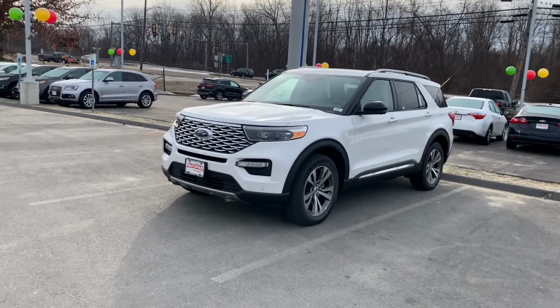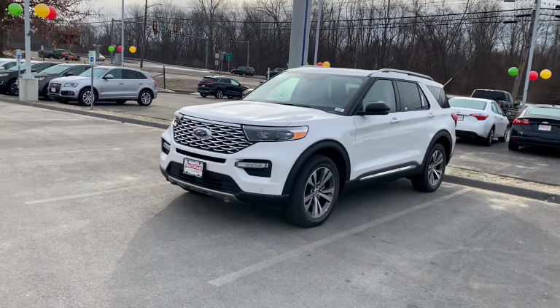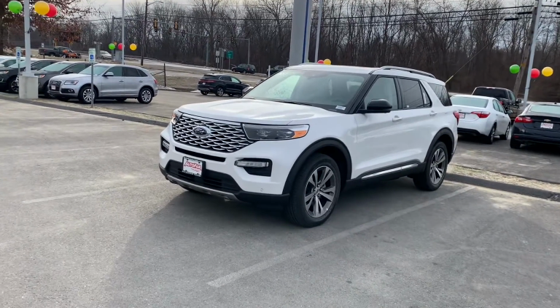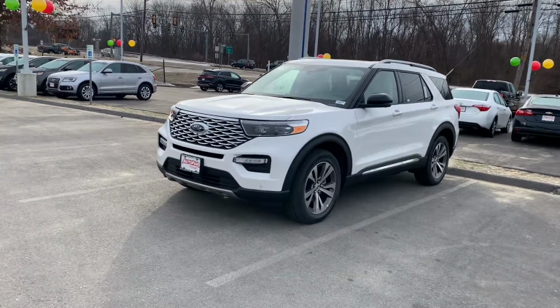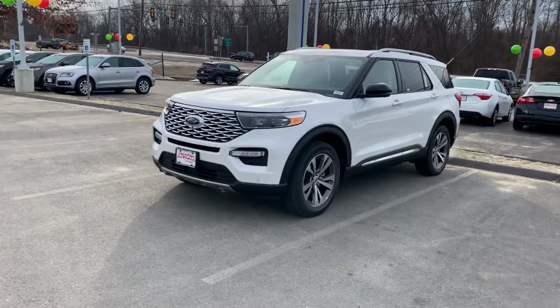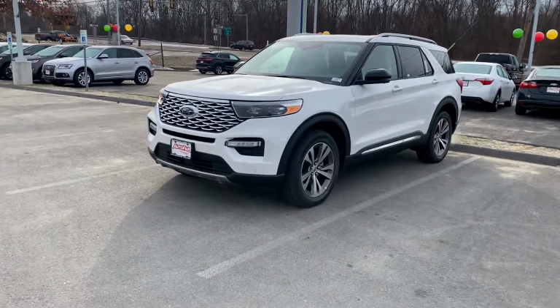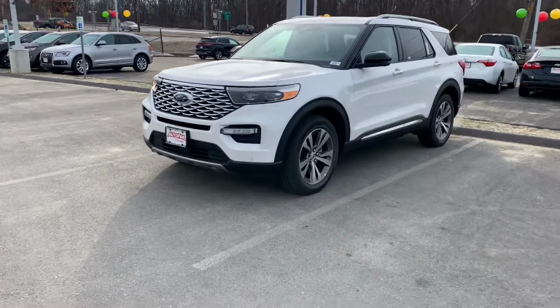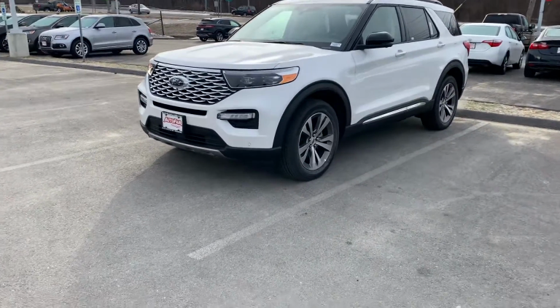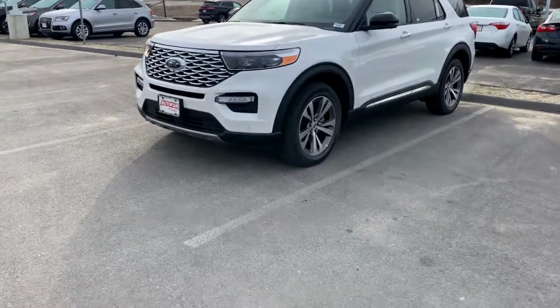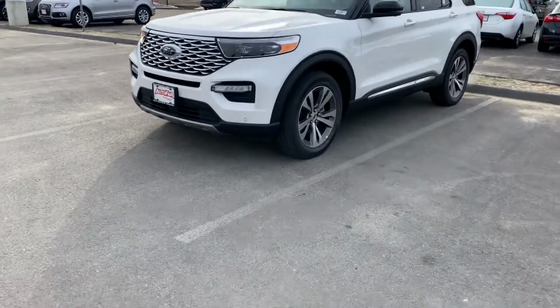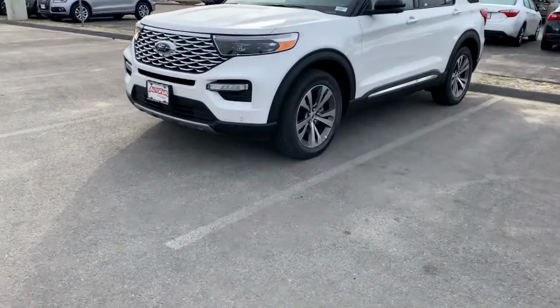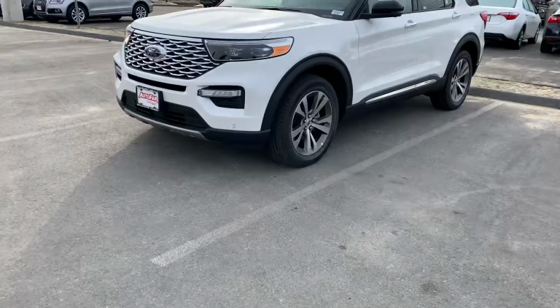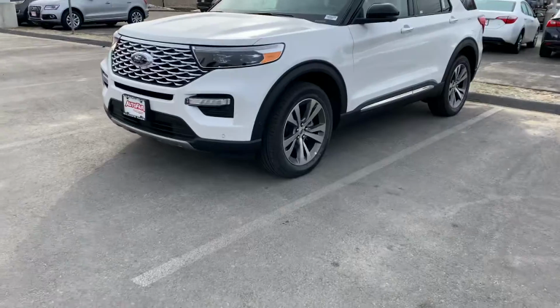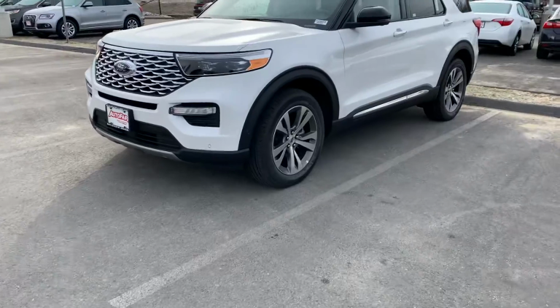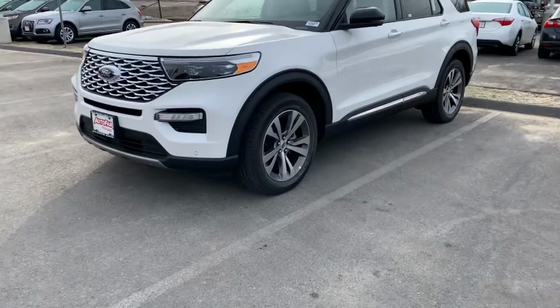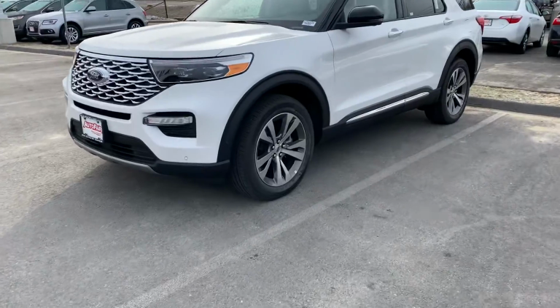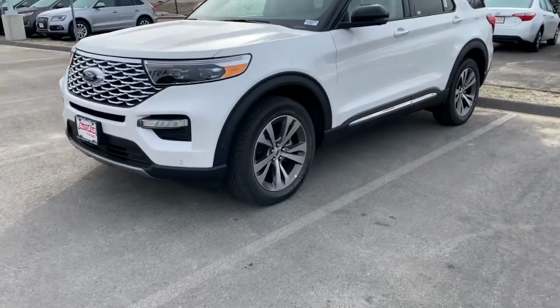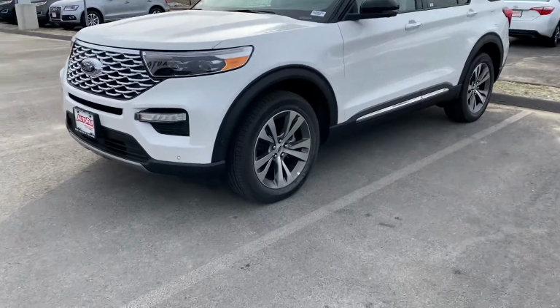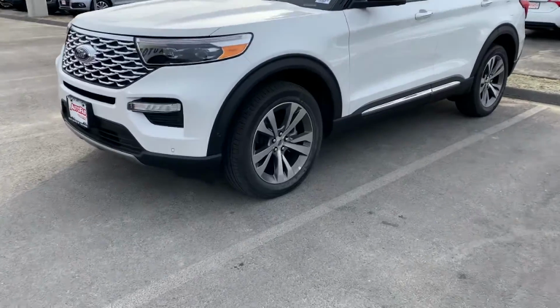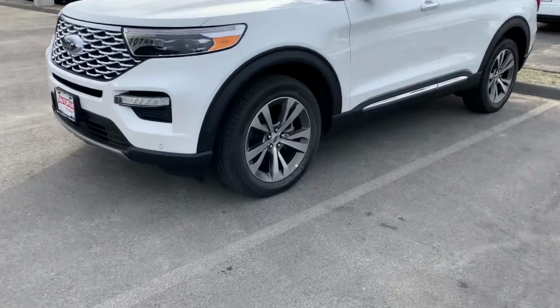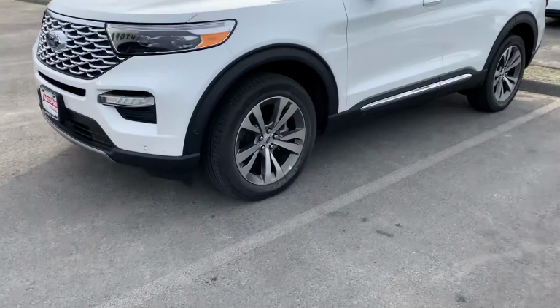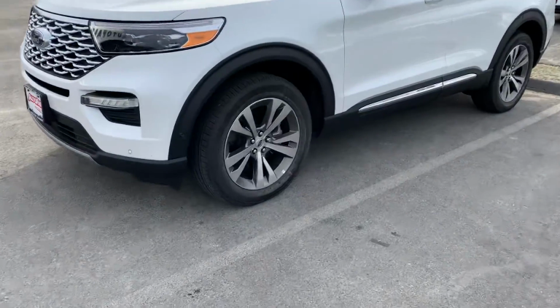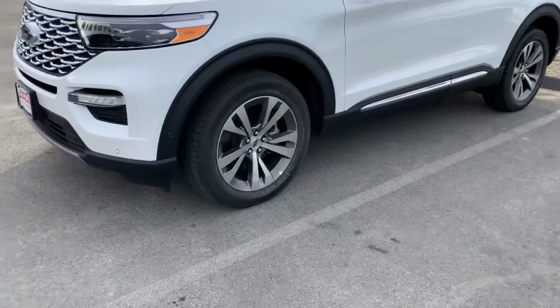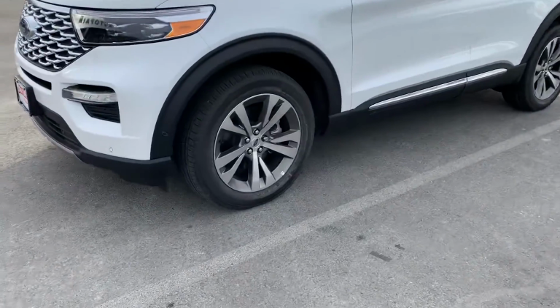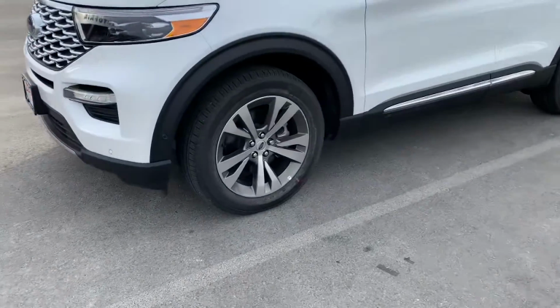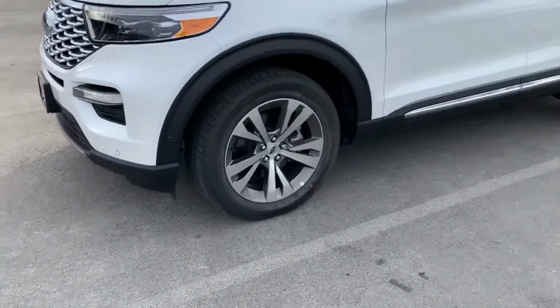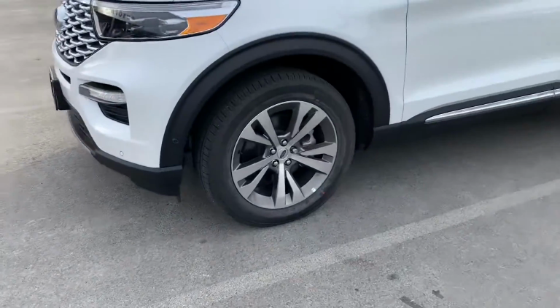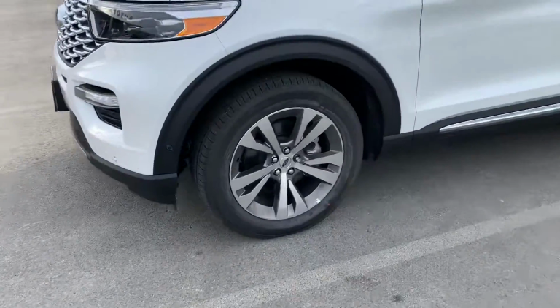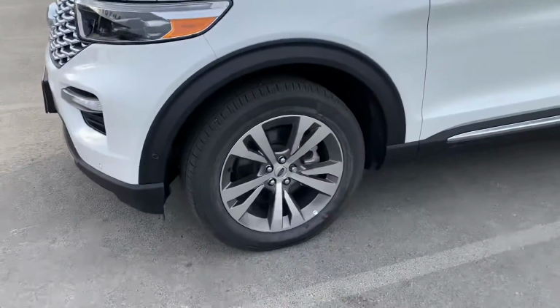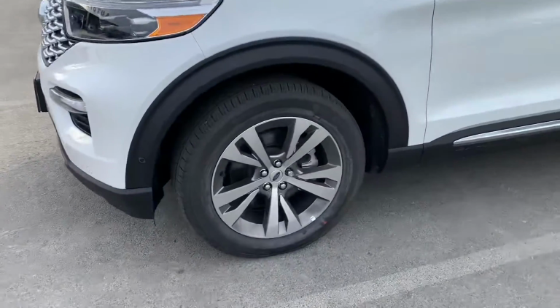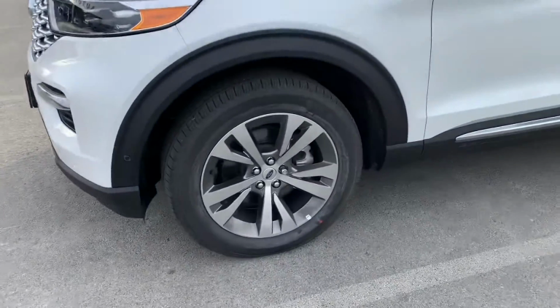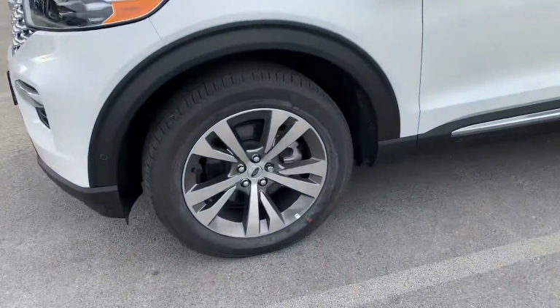Beautiful white. Has nice rims and Michelin tires on them.